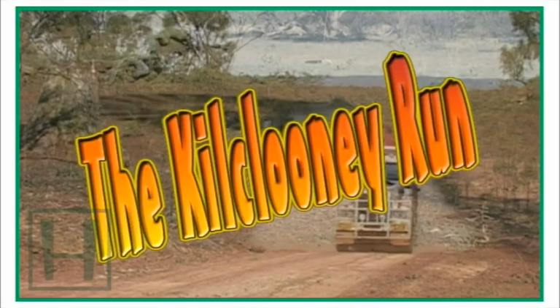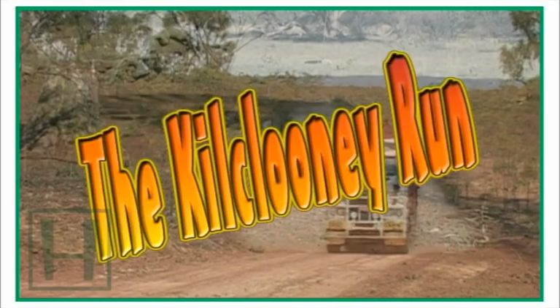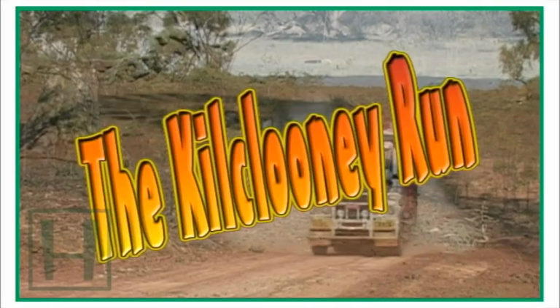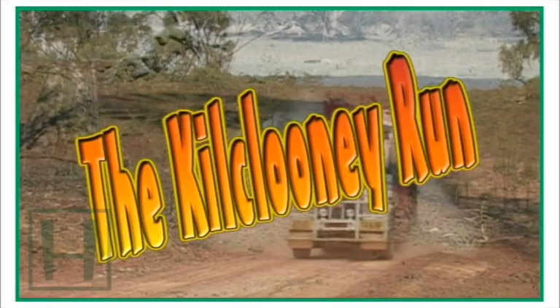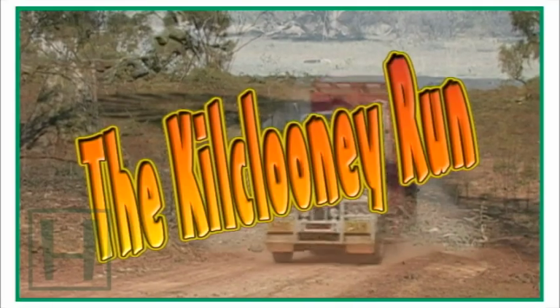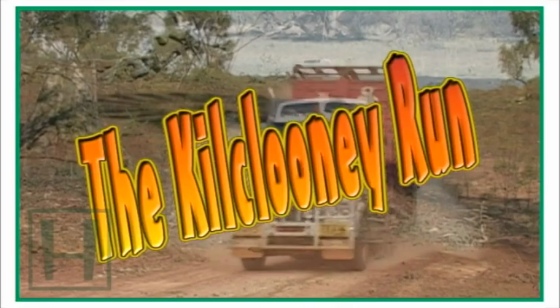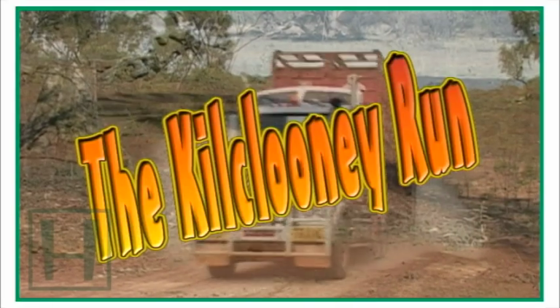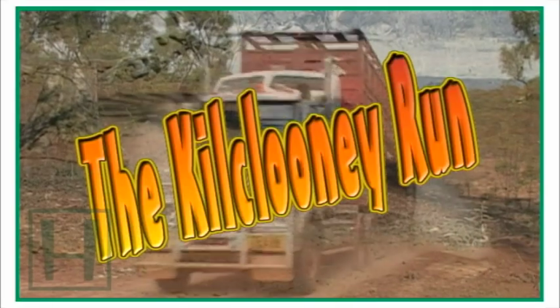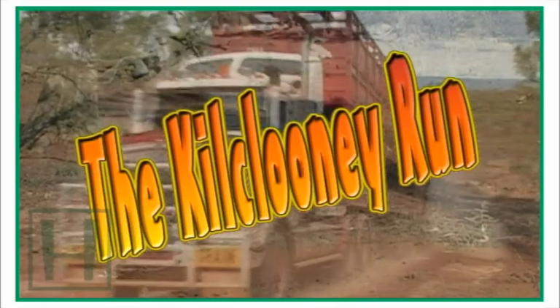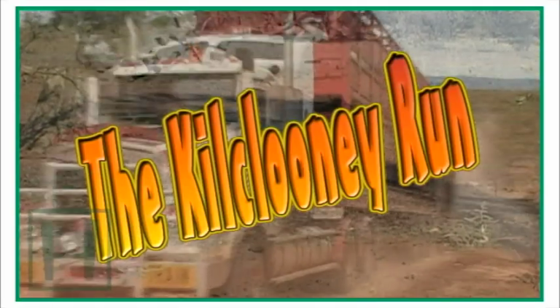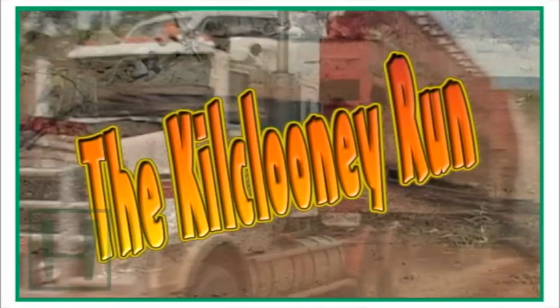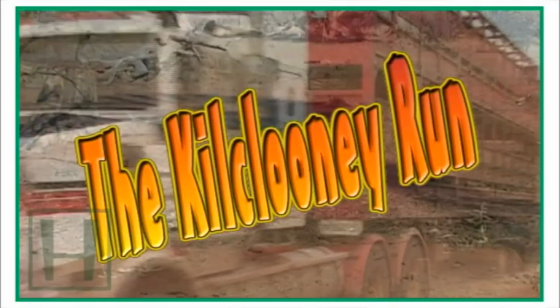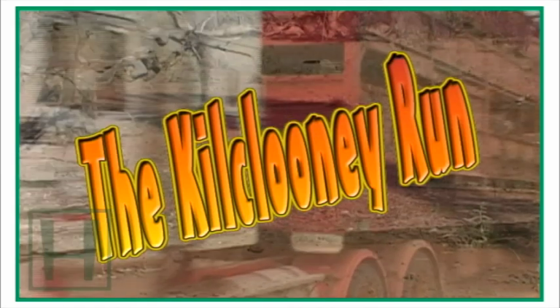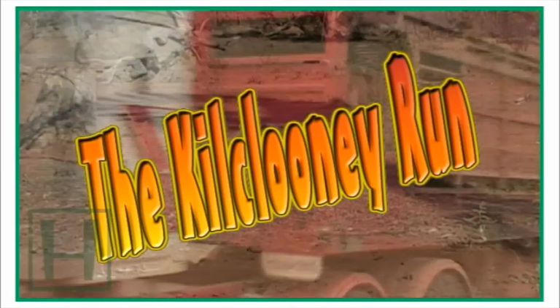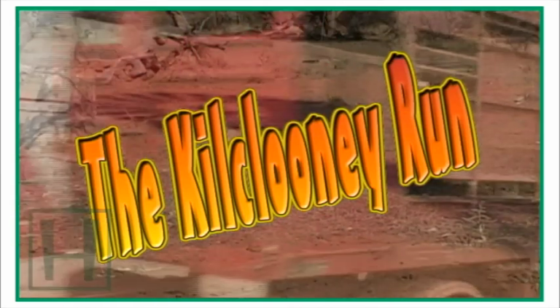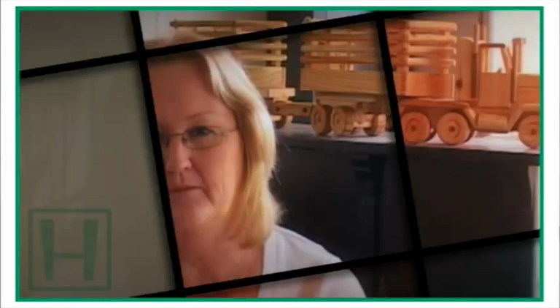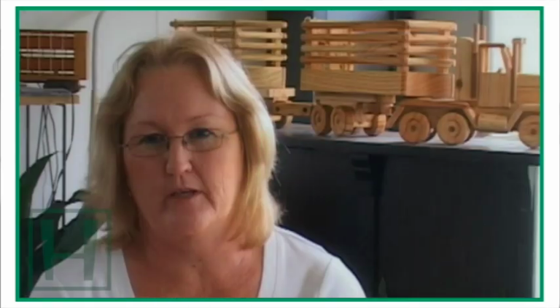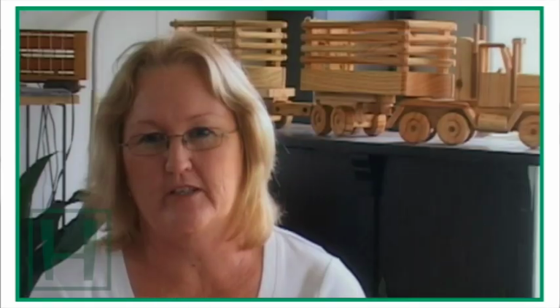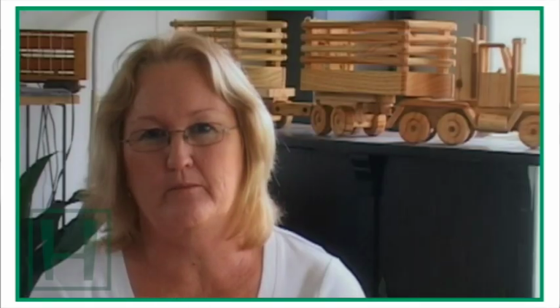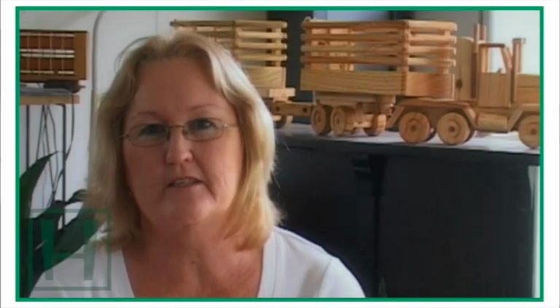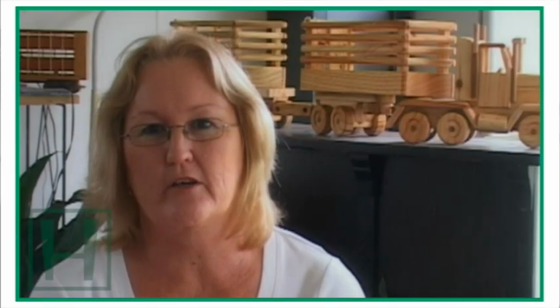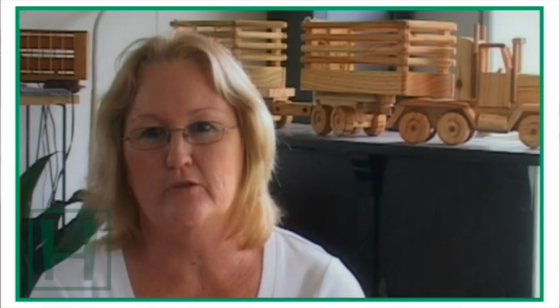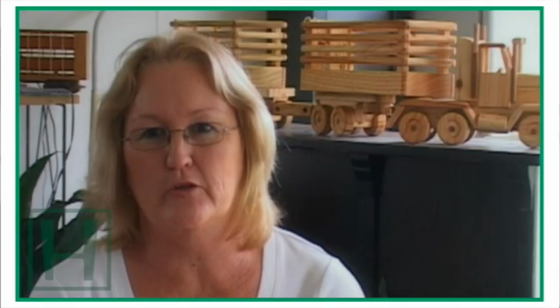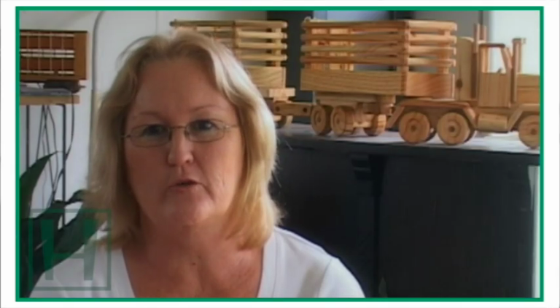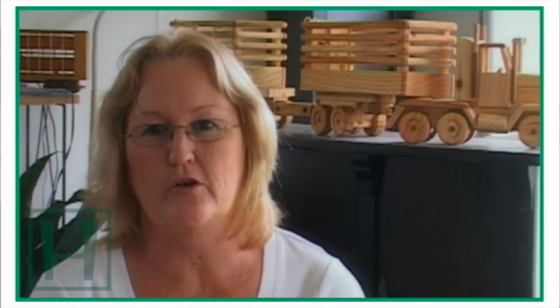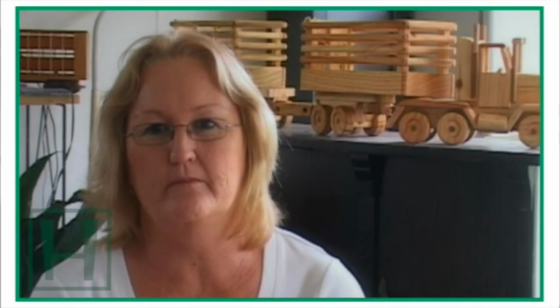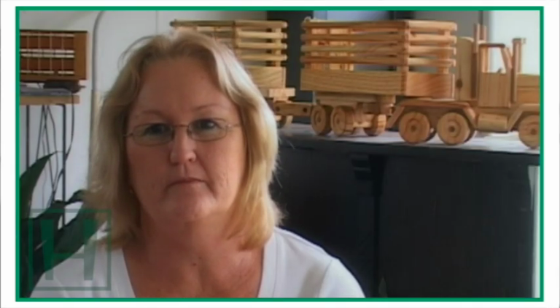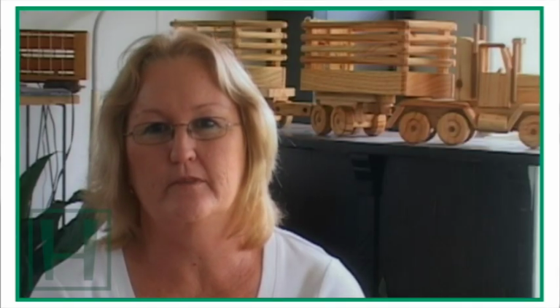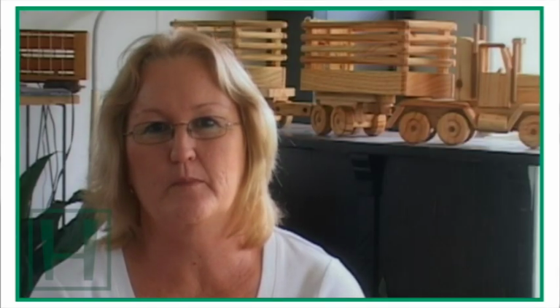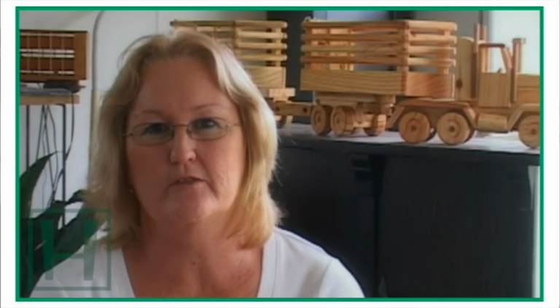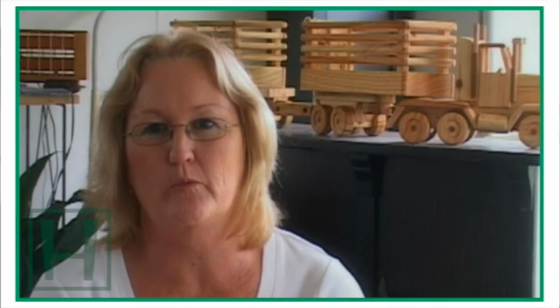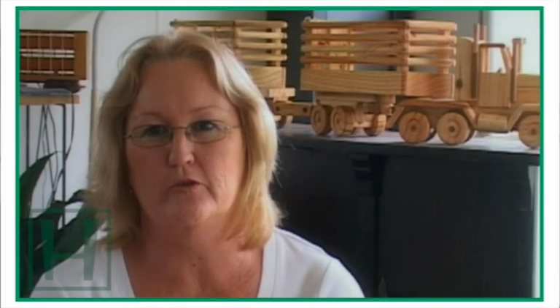Owen's wife Liz told us this is one of their typical runs. We go to places like Kilclooney all the time — it's most of what we do.